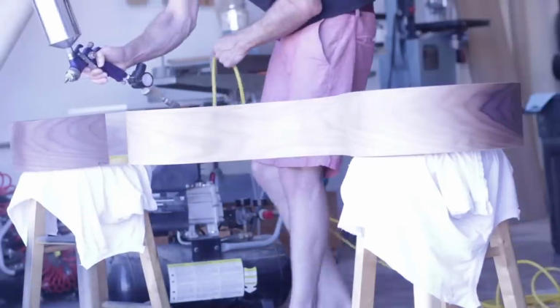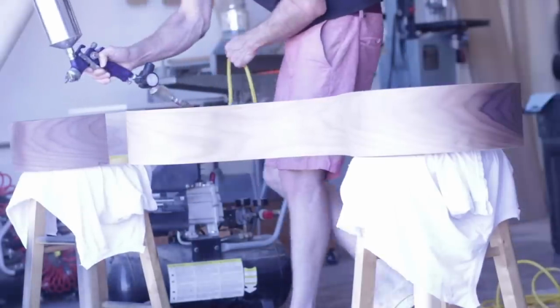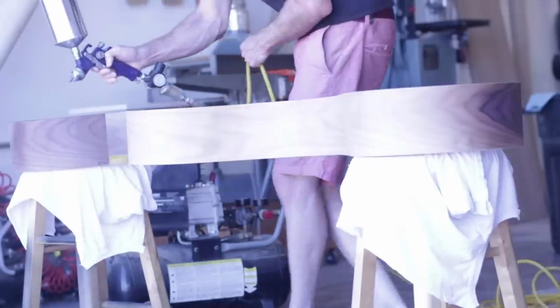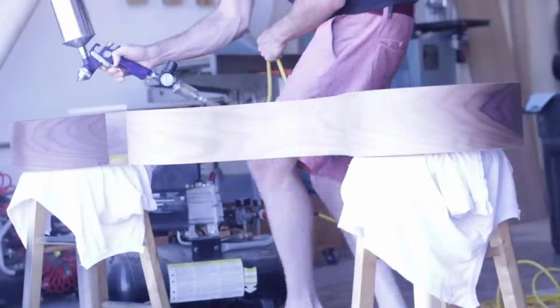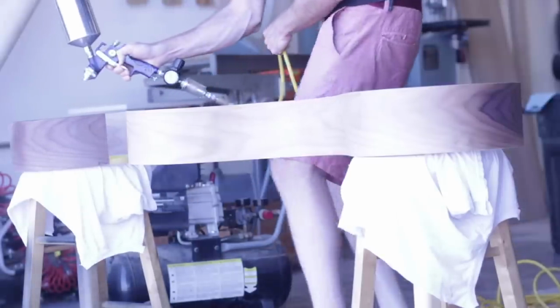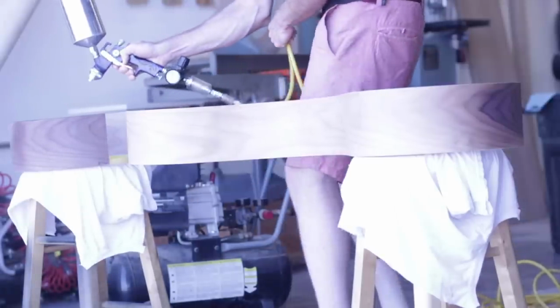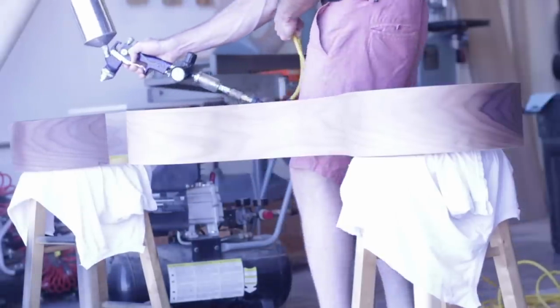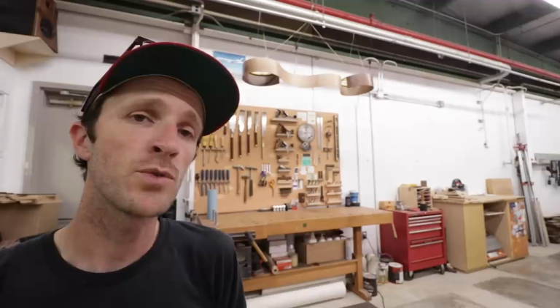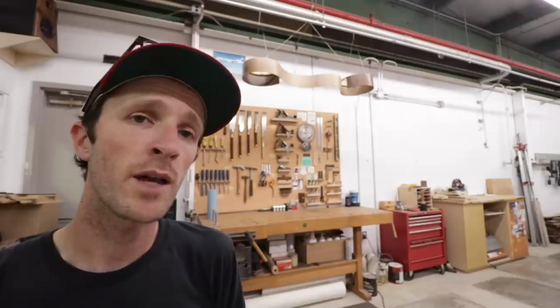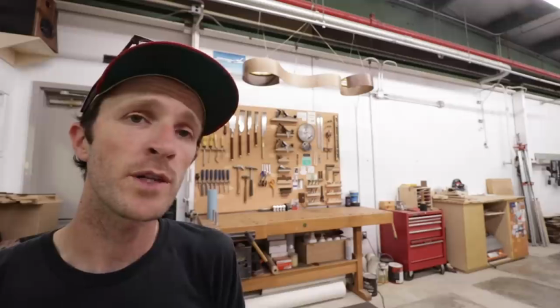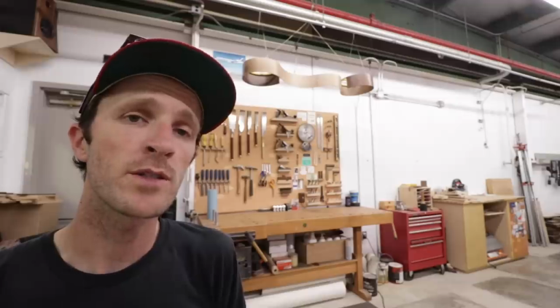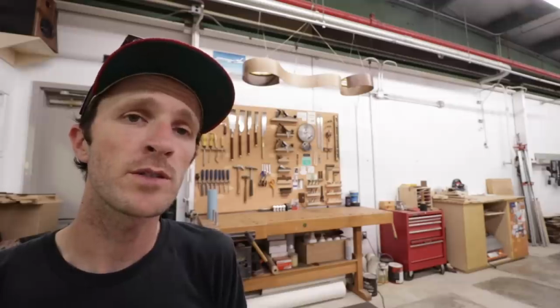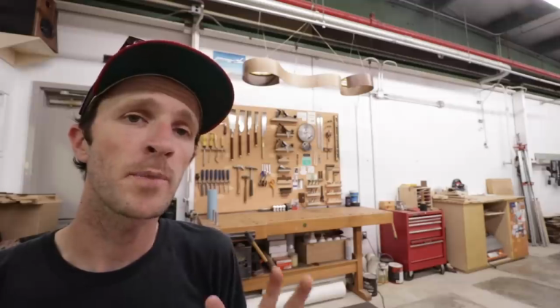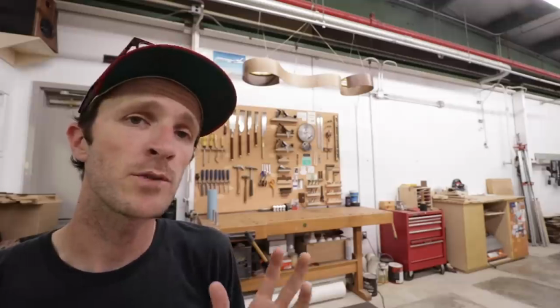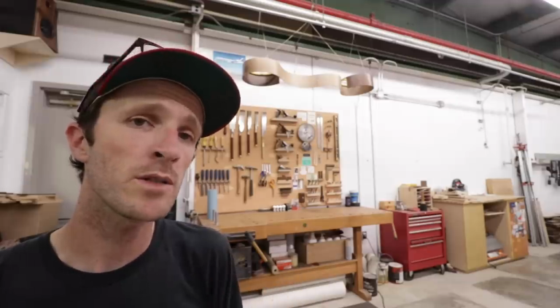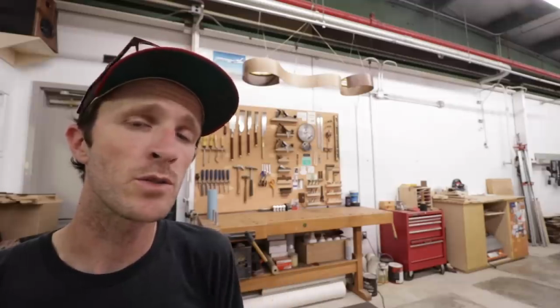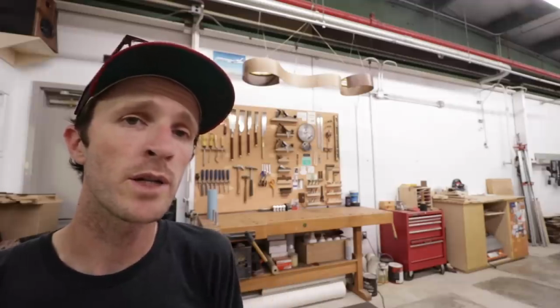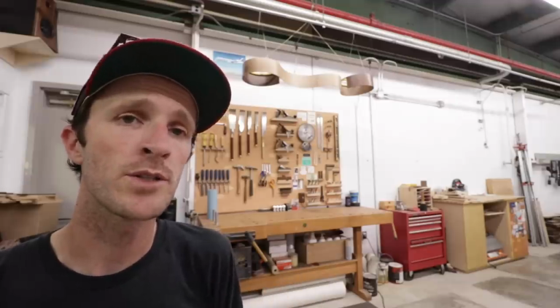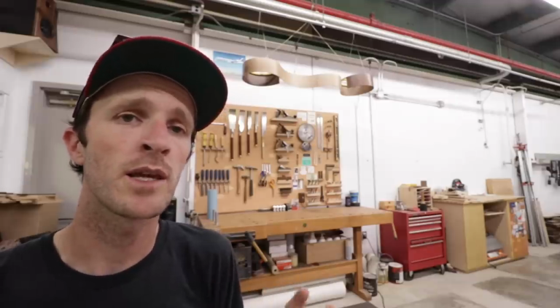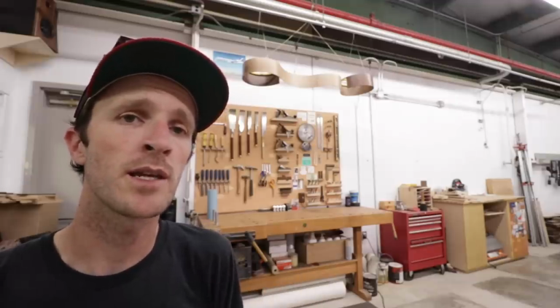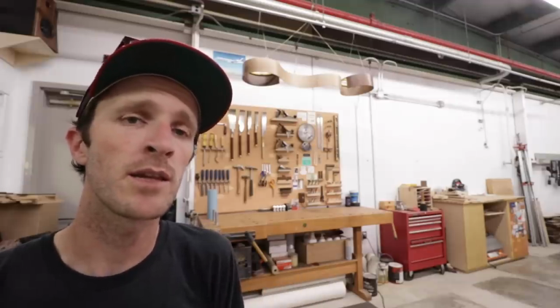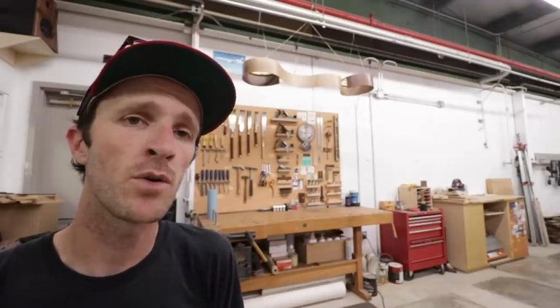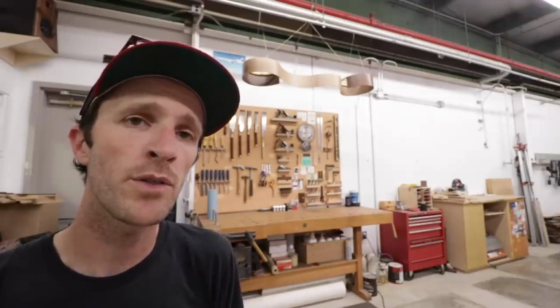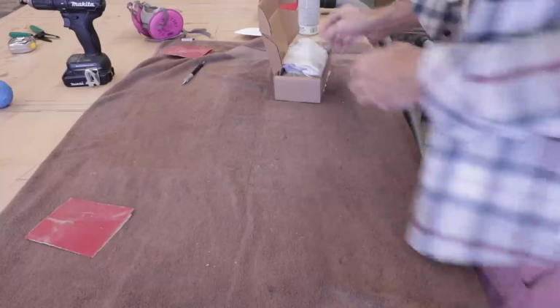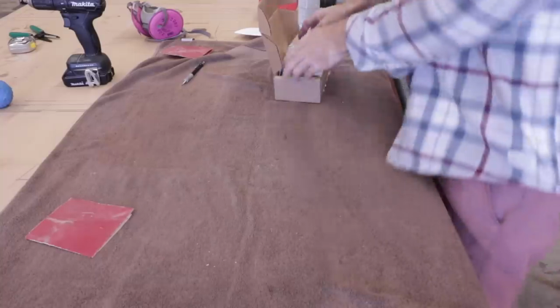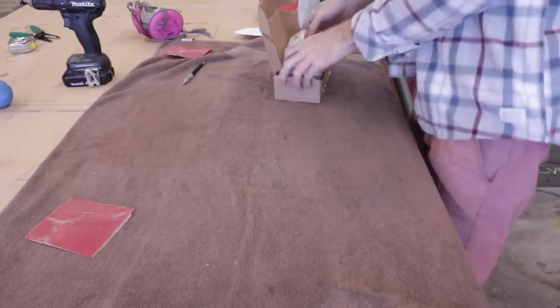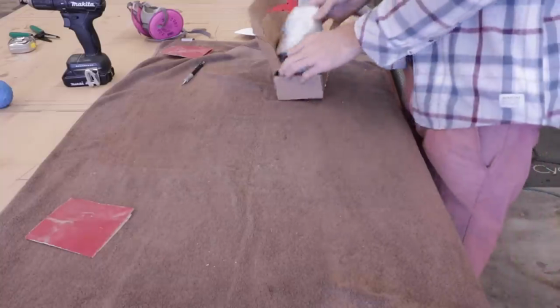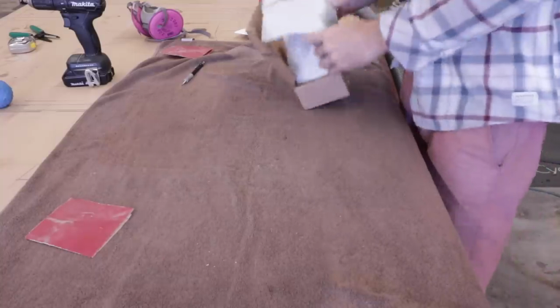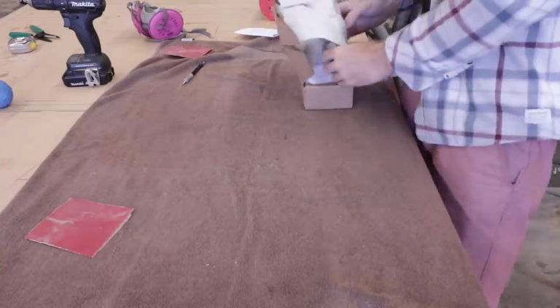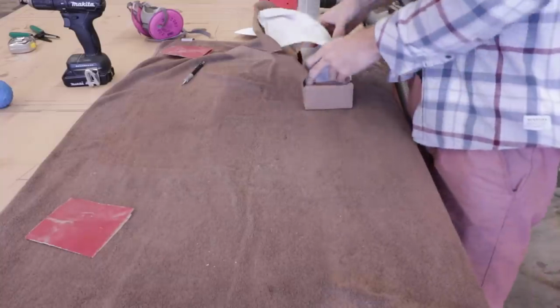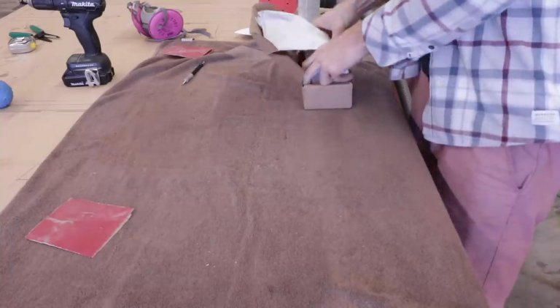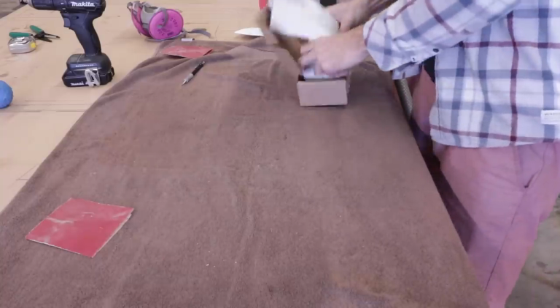I then could wire up the two light fixtures as well as a switch, then get the whole thing hung, and we were pretty much done.